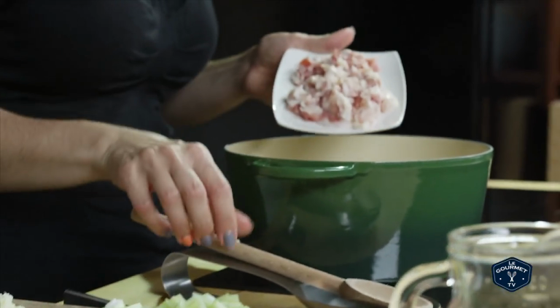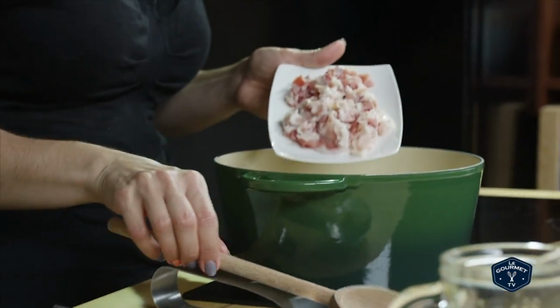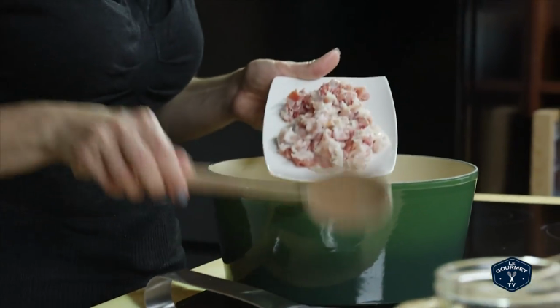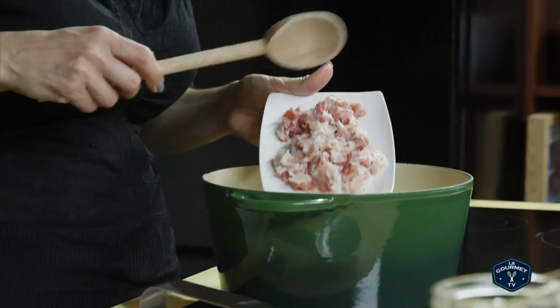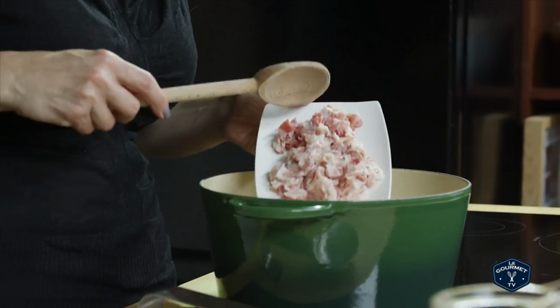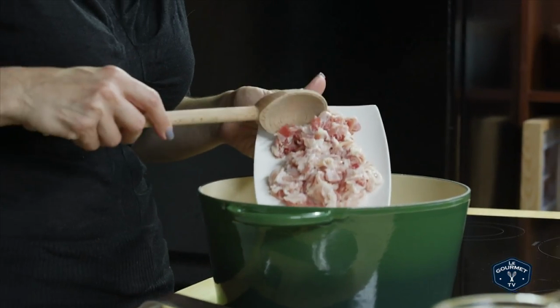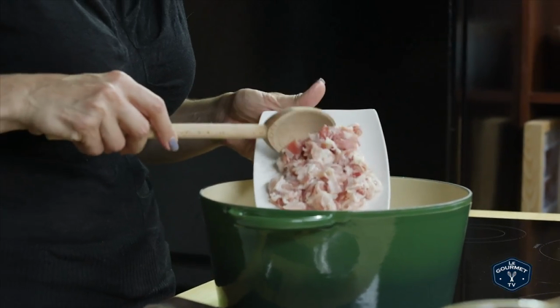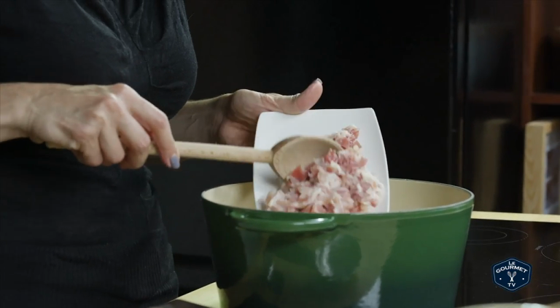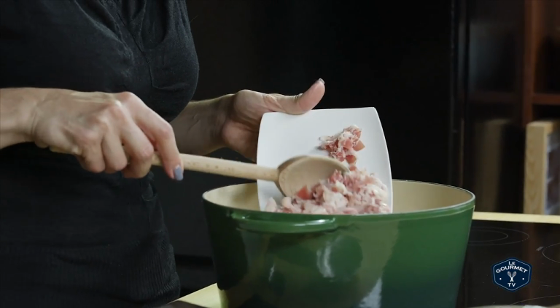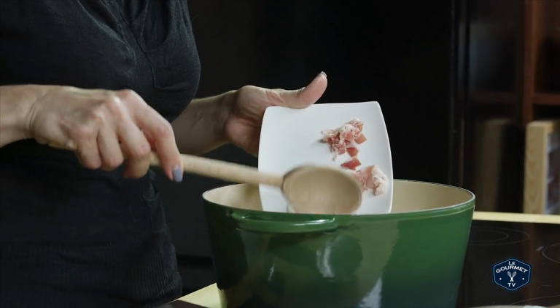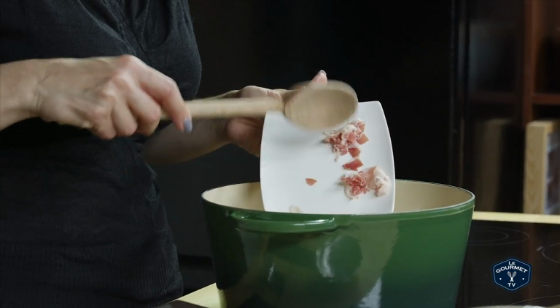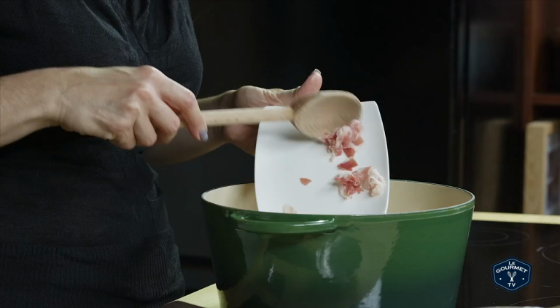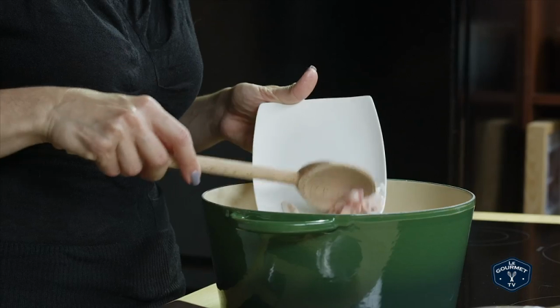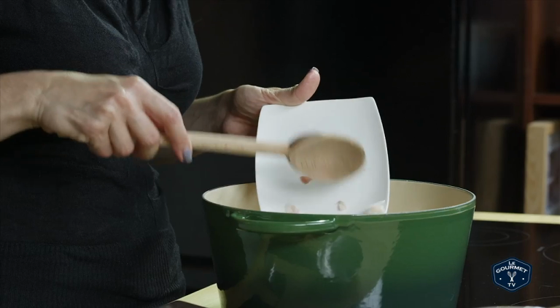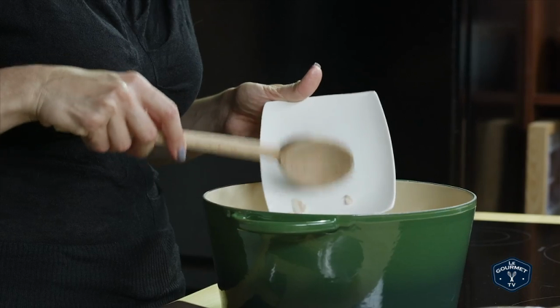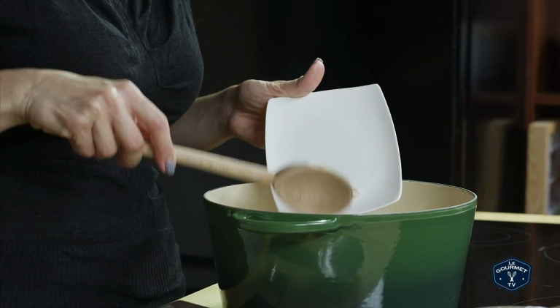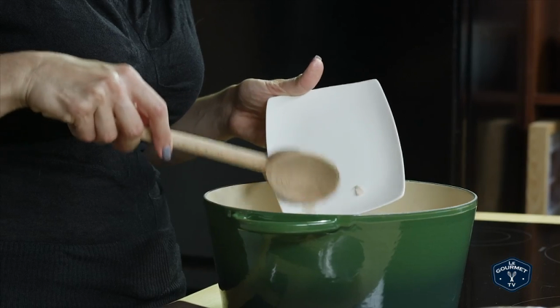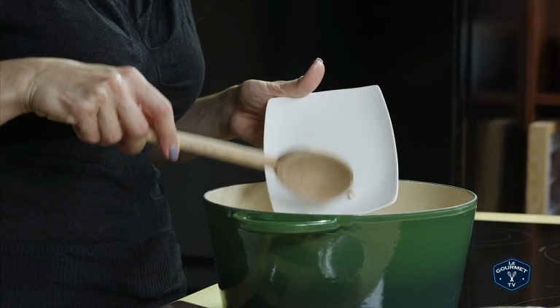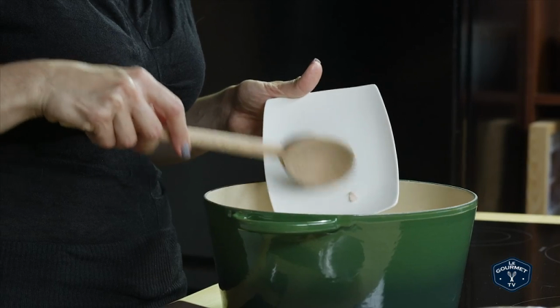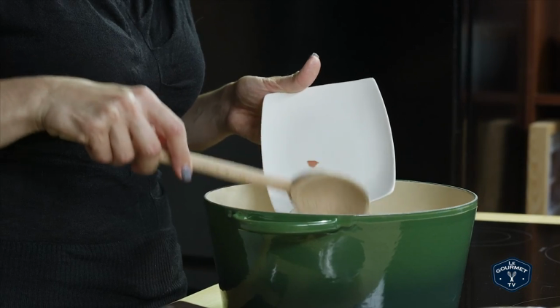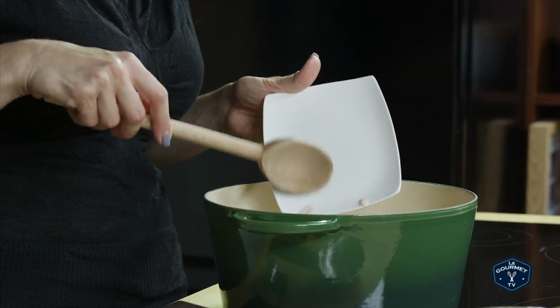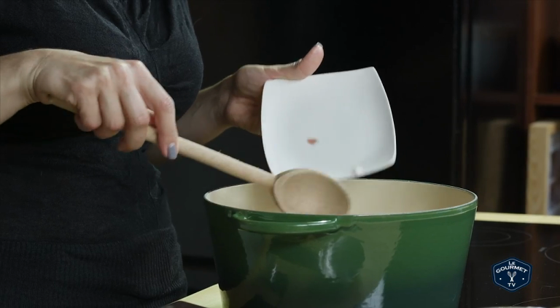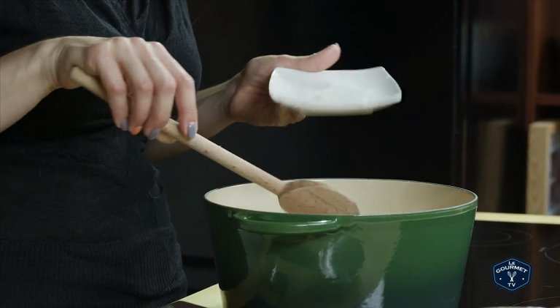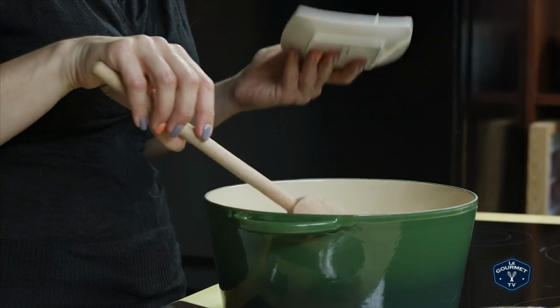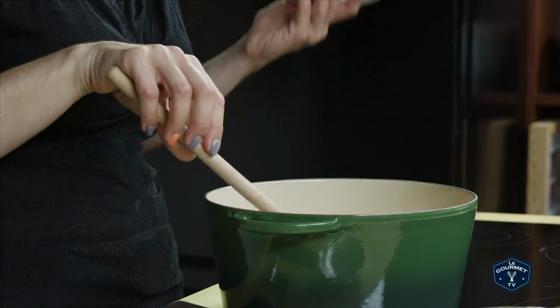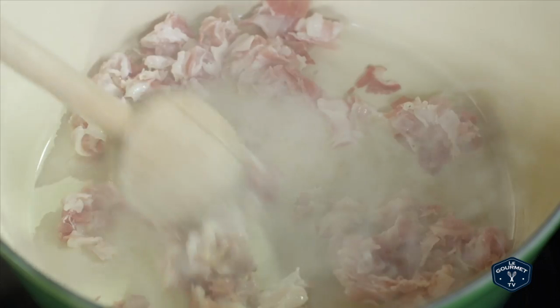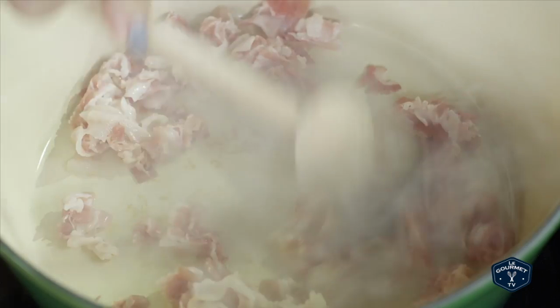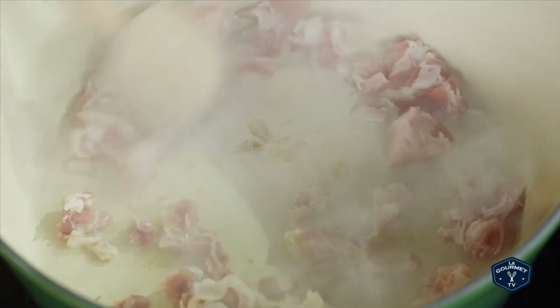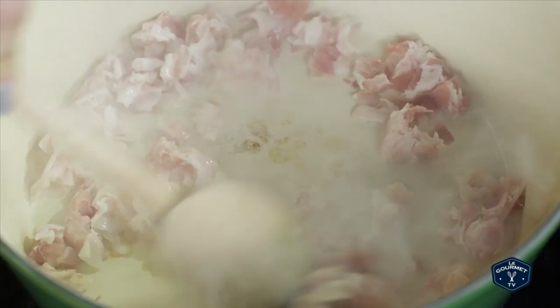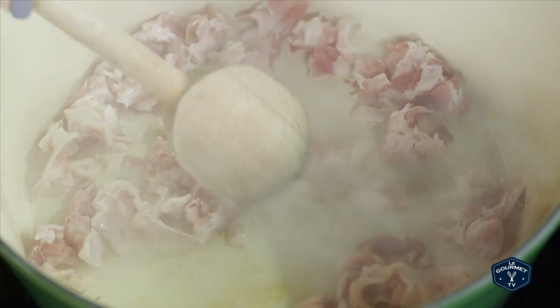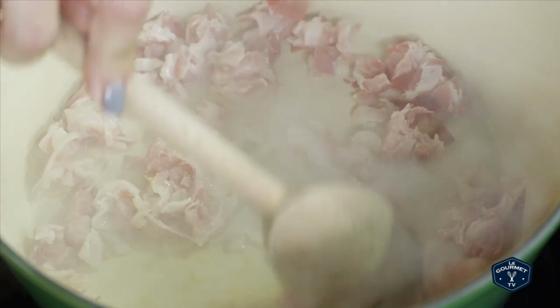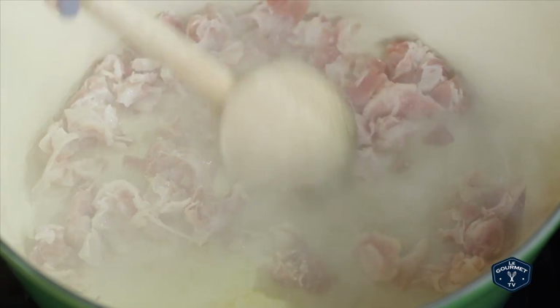You're going to start off with some pancetta. Sauté it and let it render the fat just to get it a little bit golden and crispy.